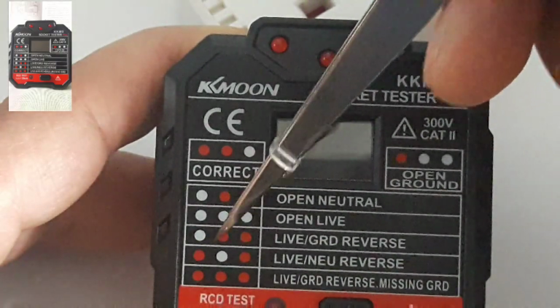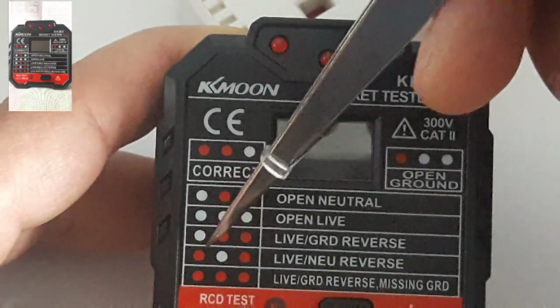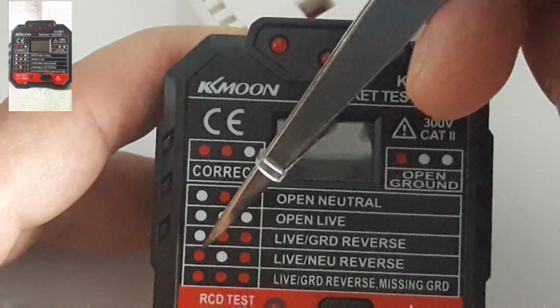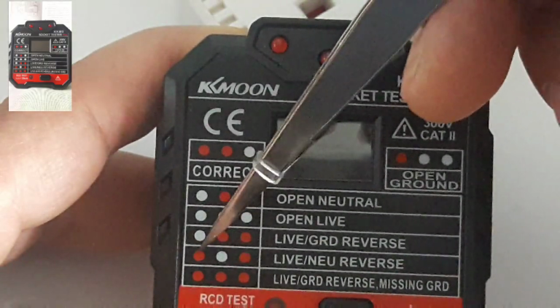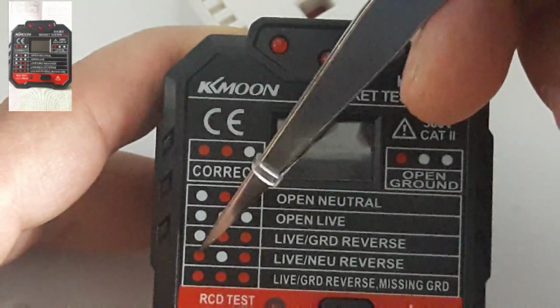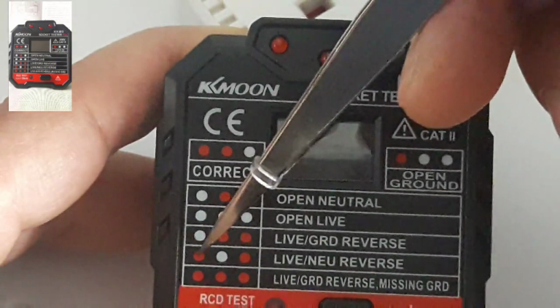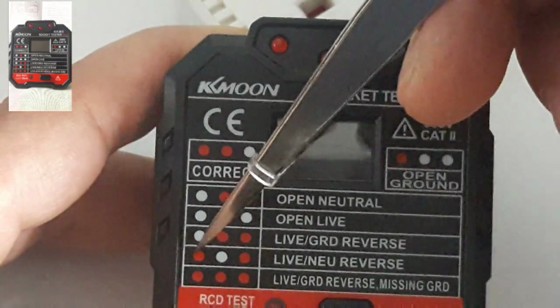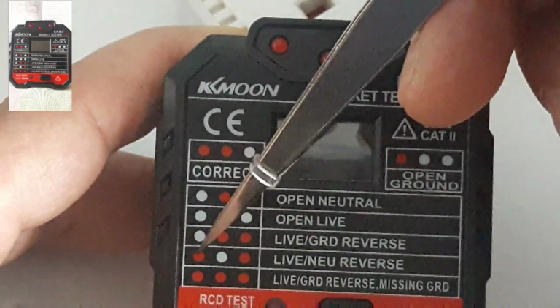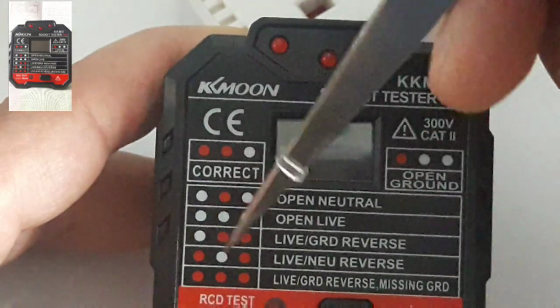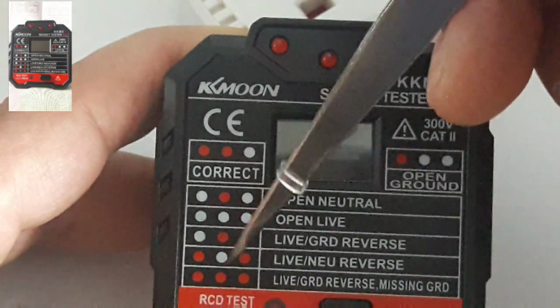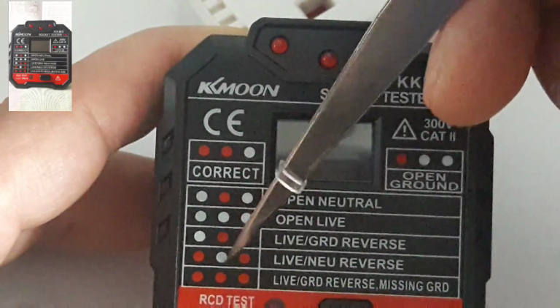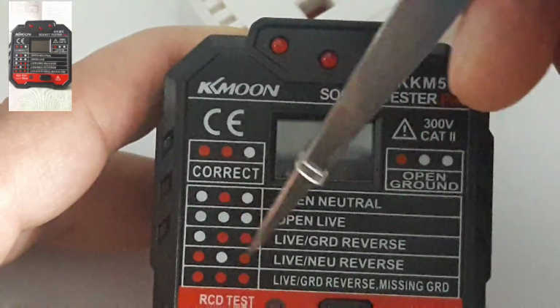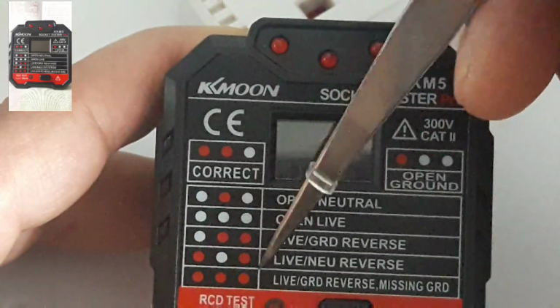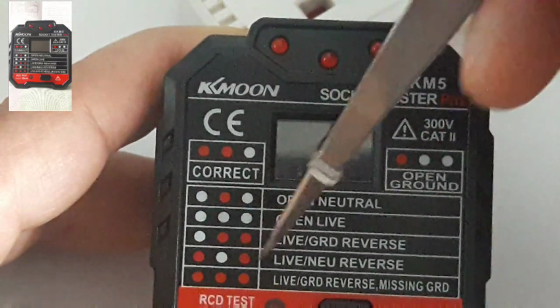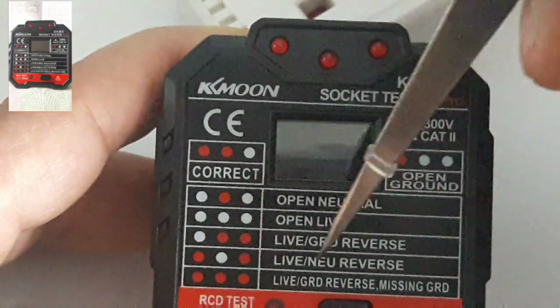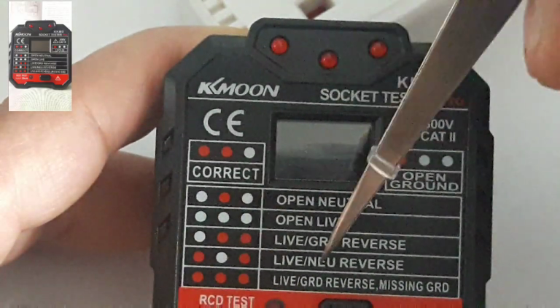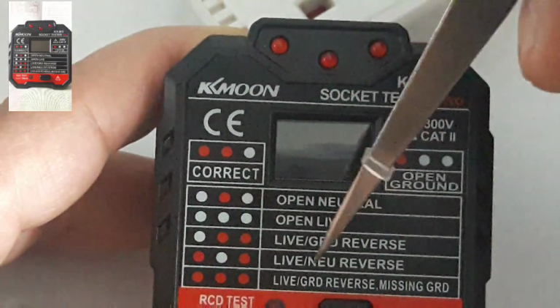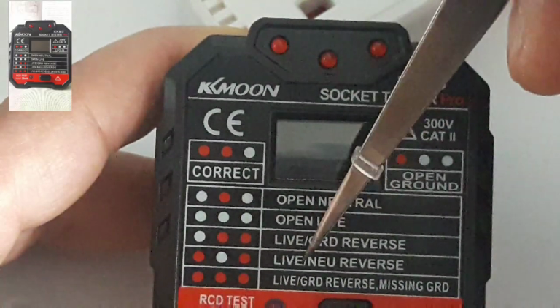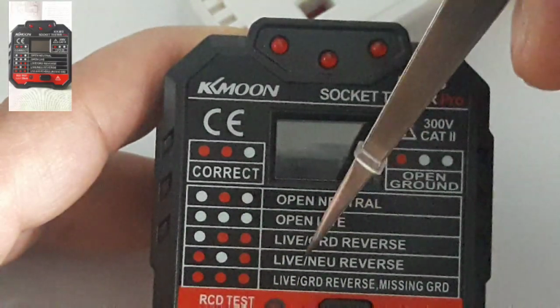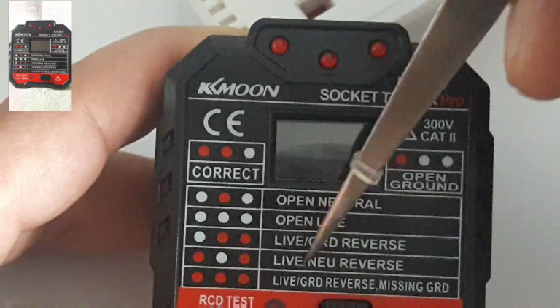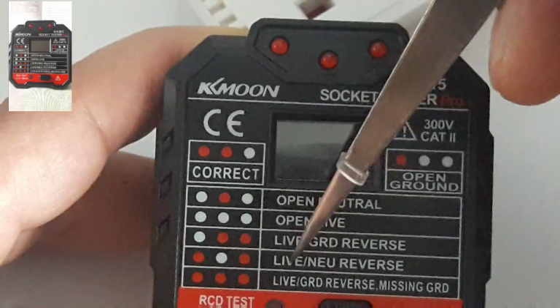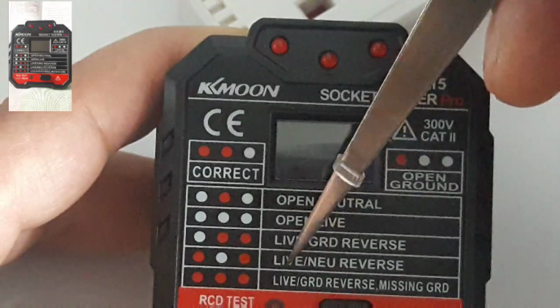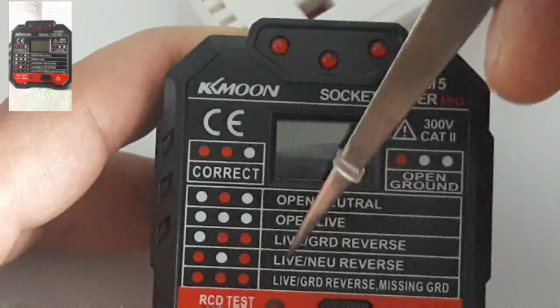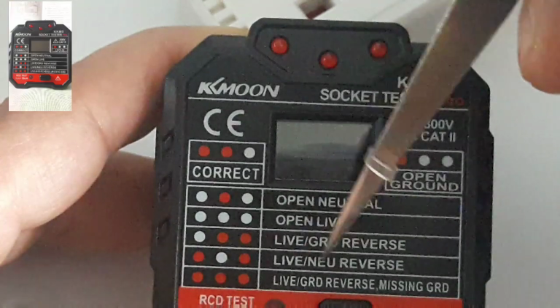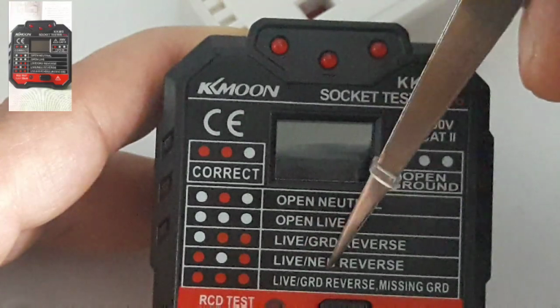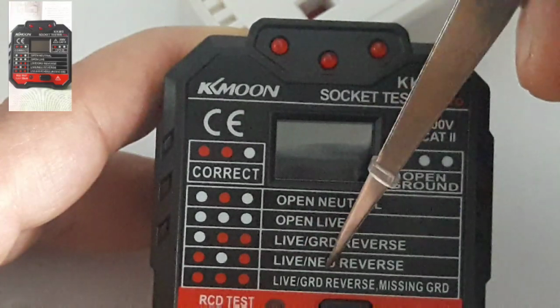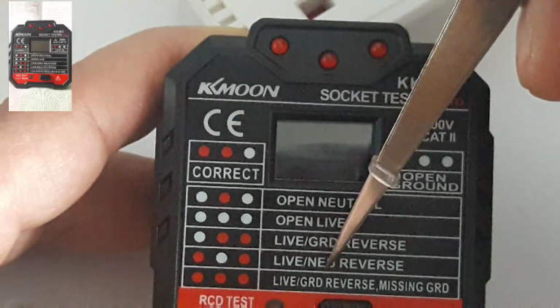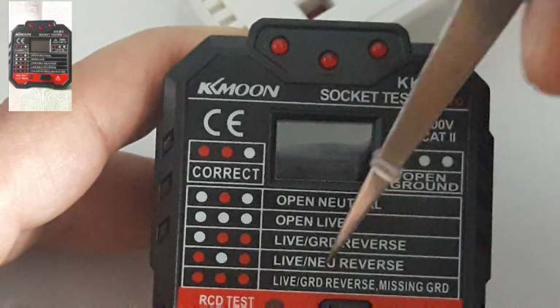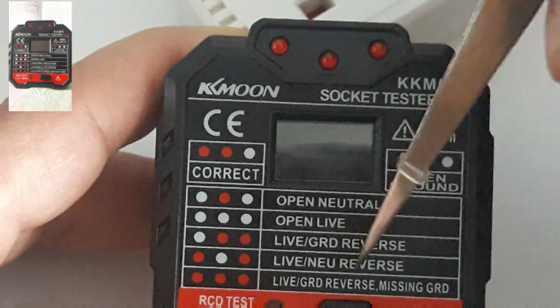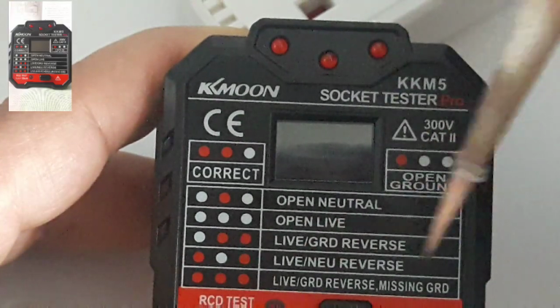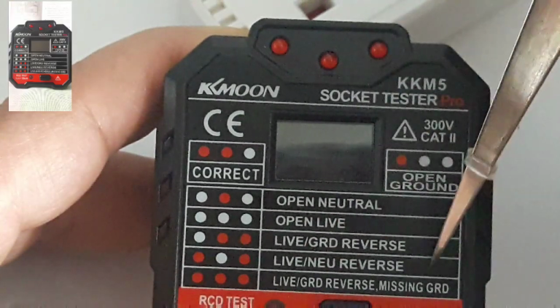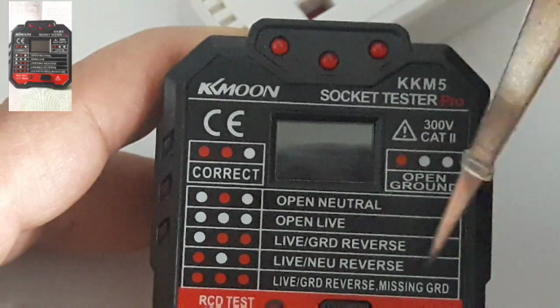If you've got on, off, on — that means live and the neutral are reversed.